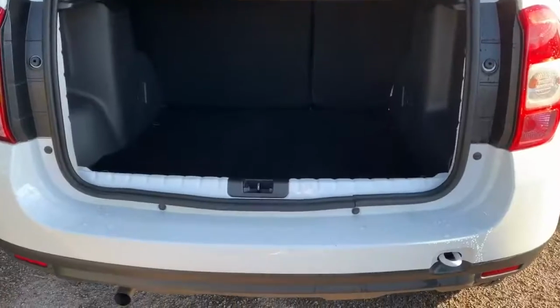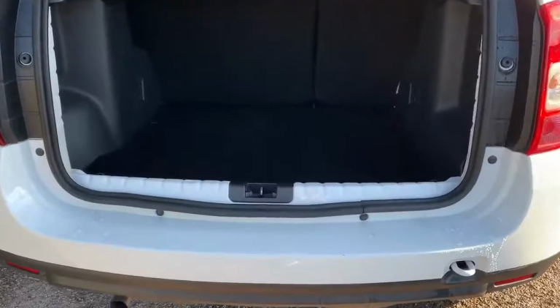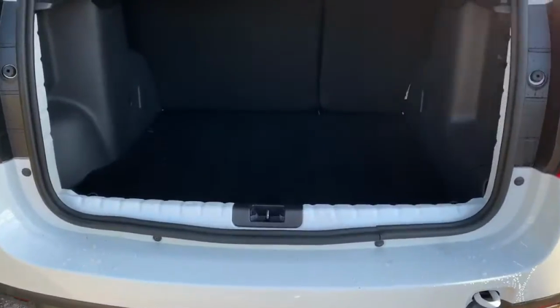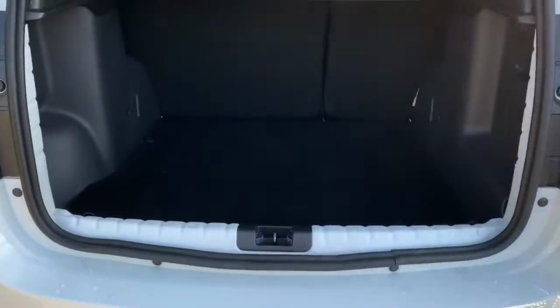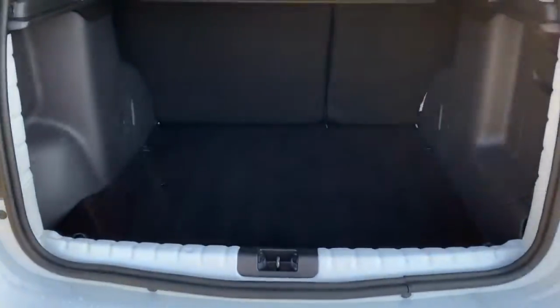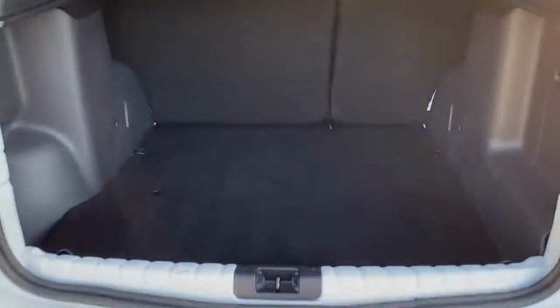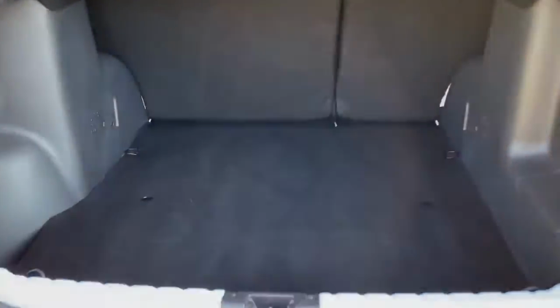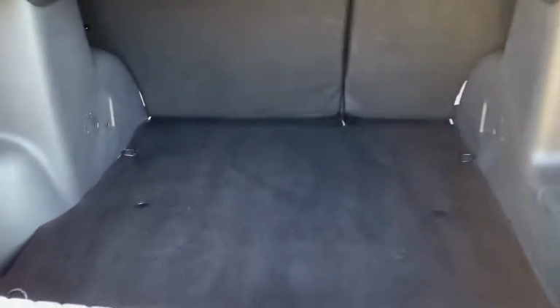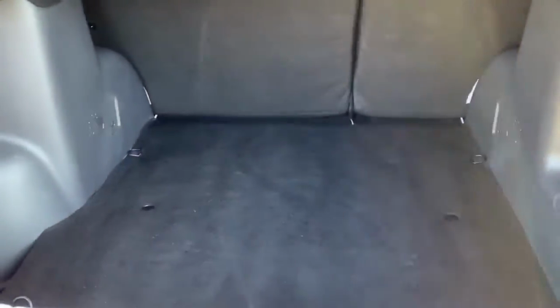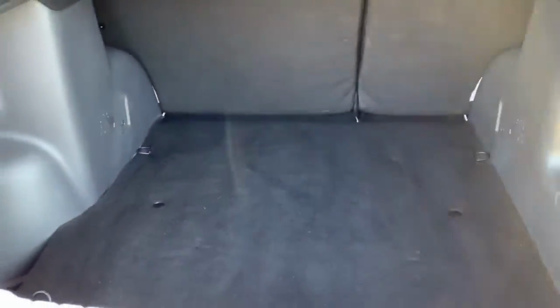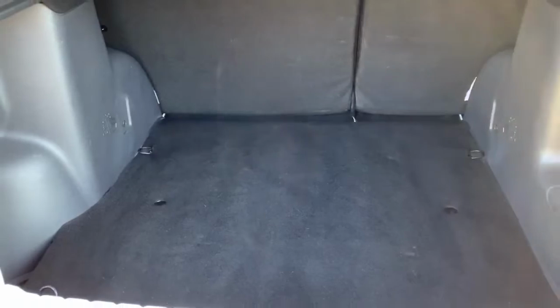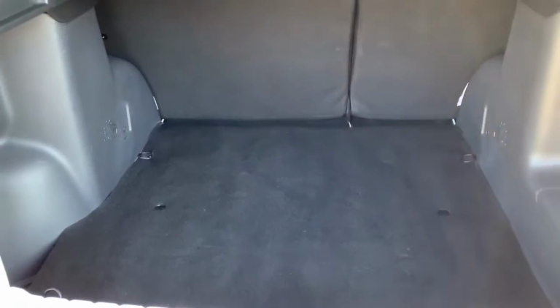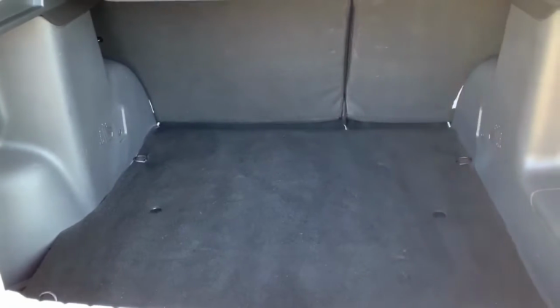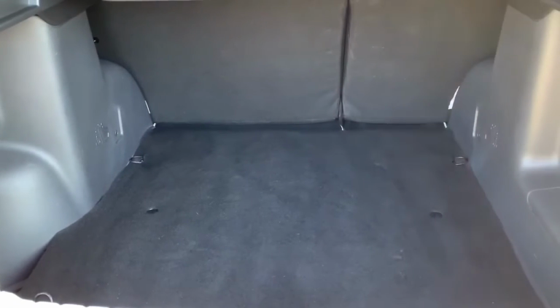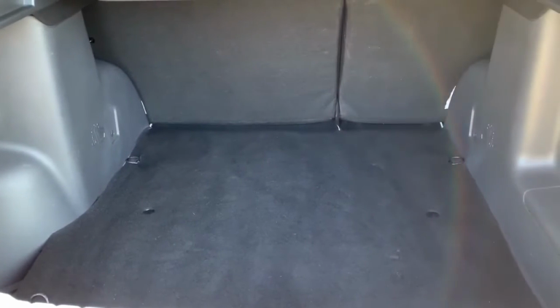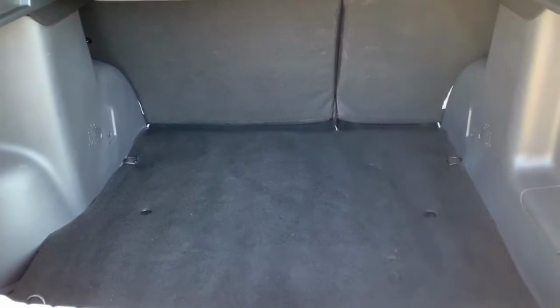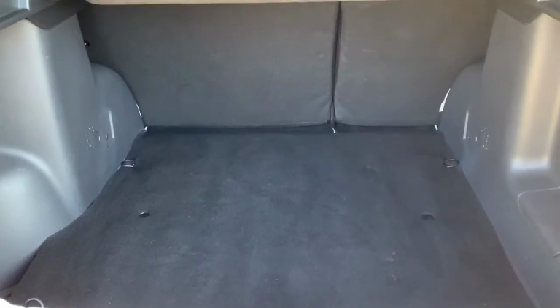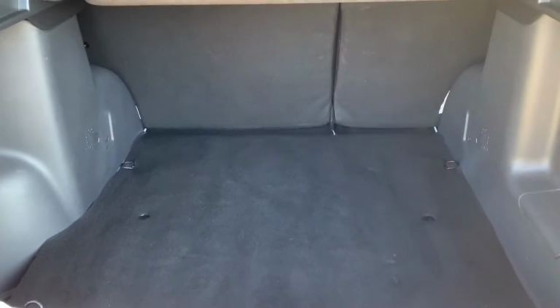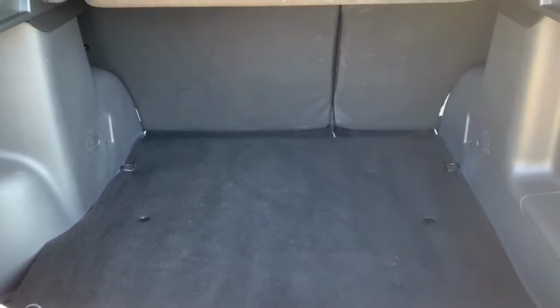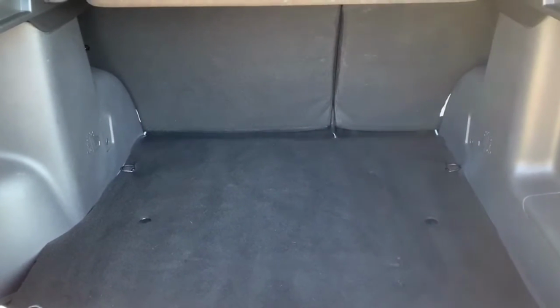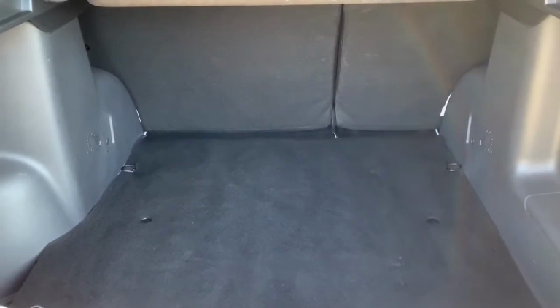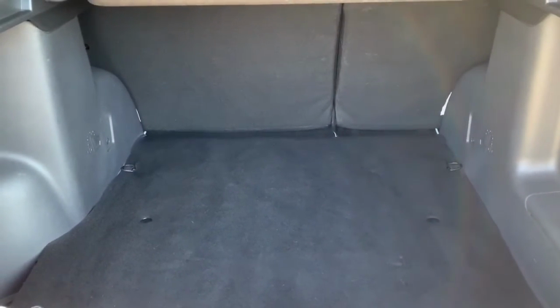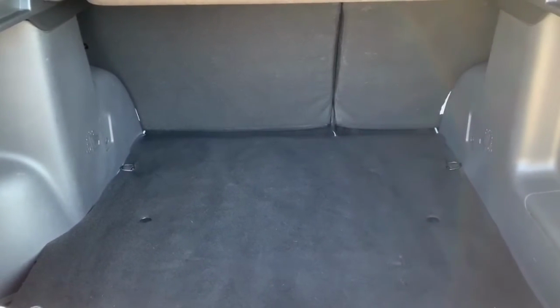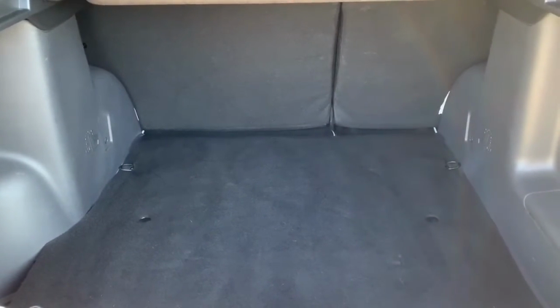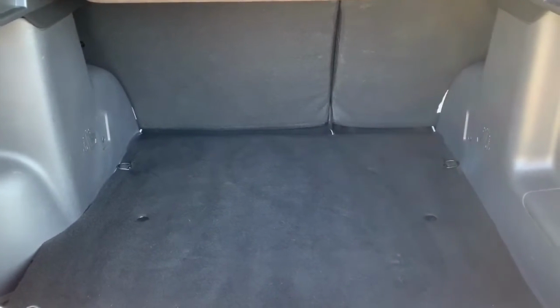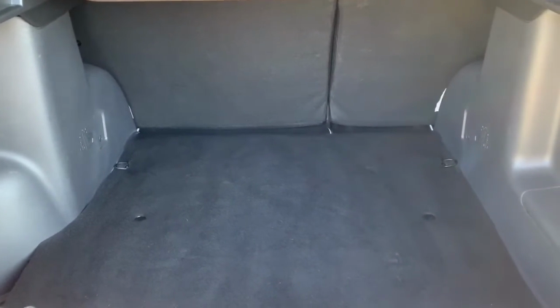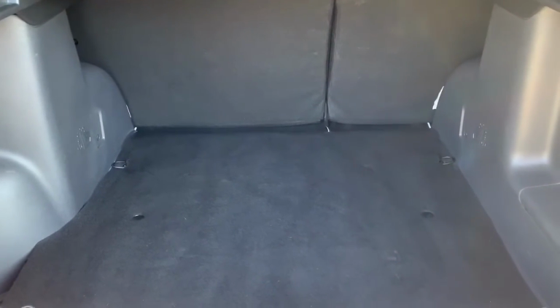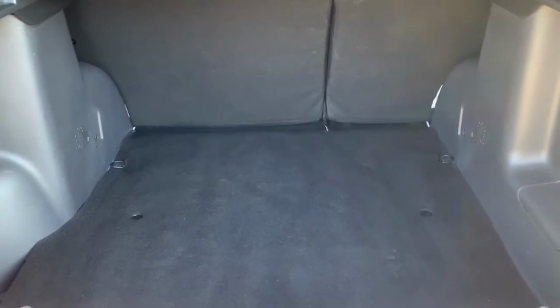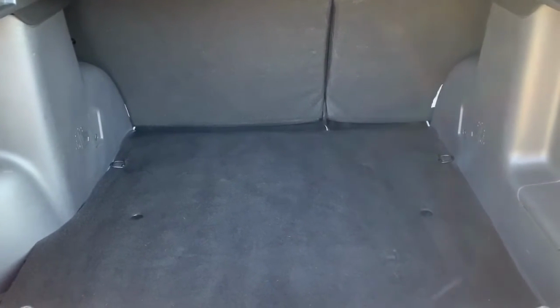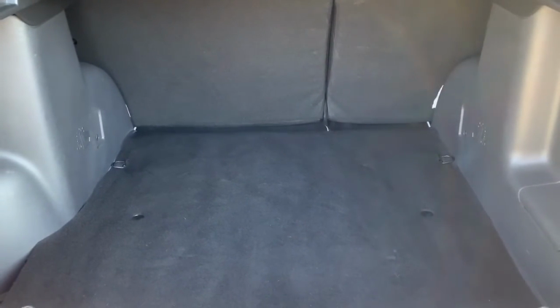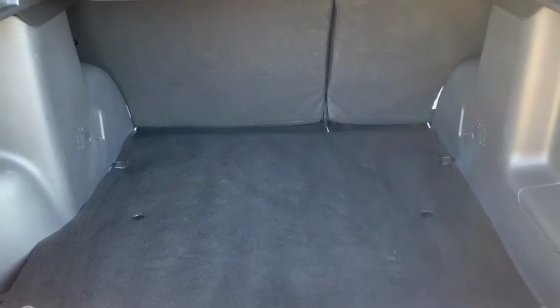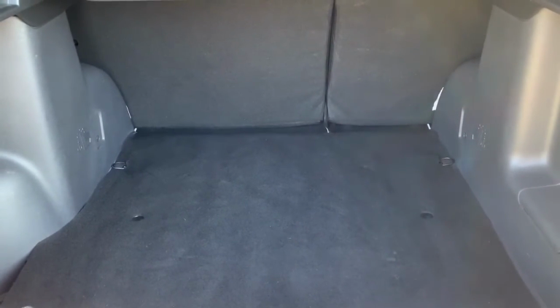As we approach the boot you'll see we have plenty of space in there, along with that 60-40 split folding rear seat.